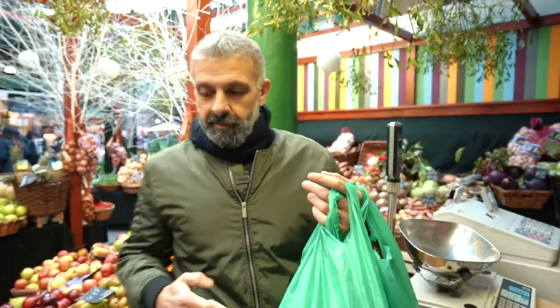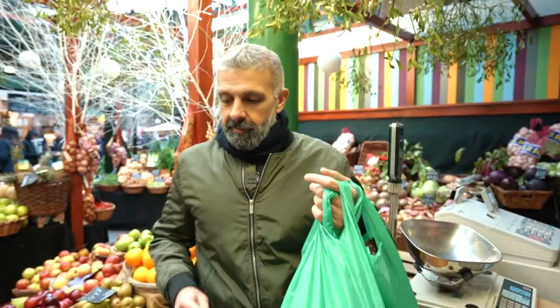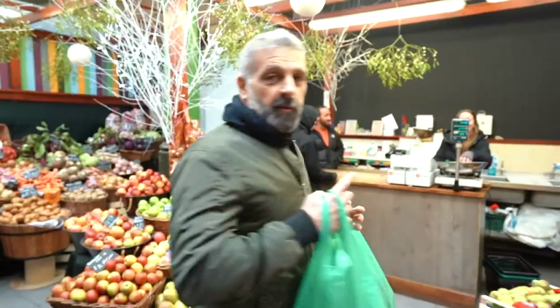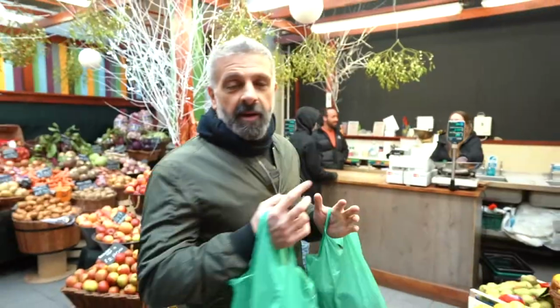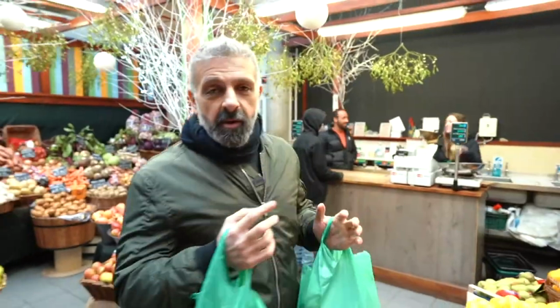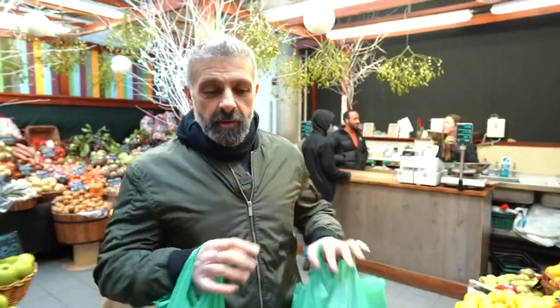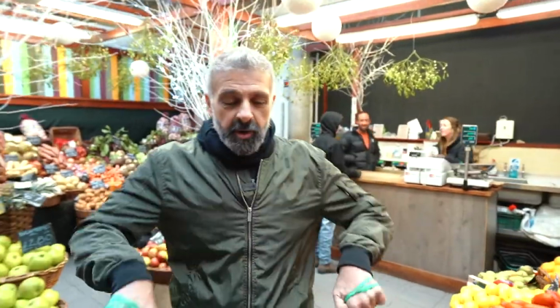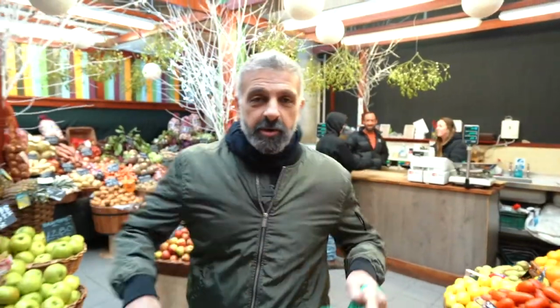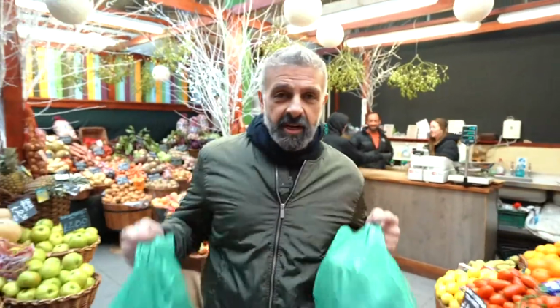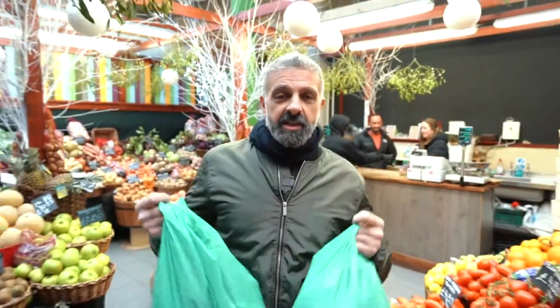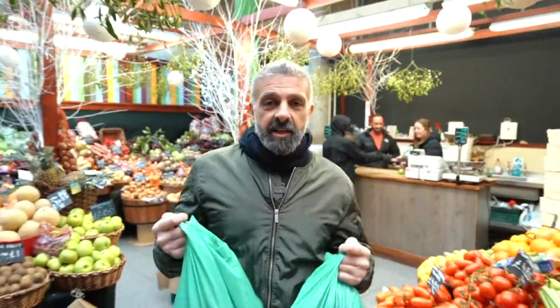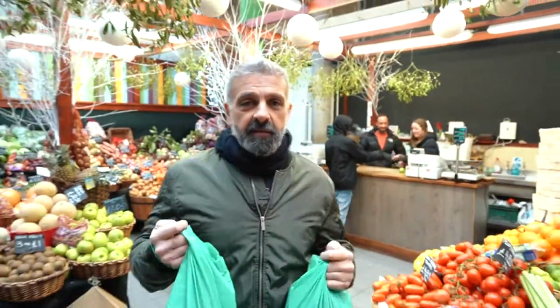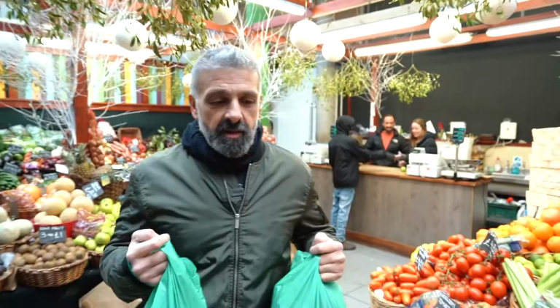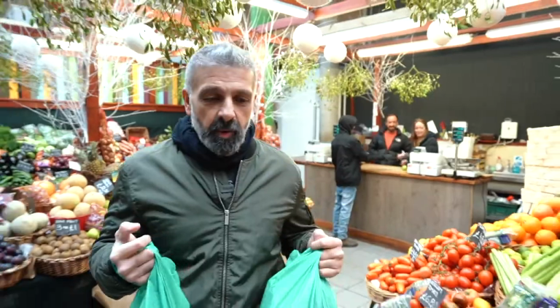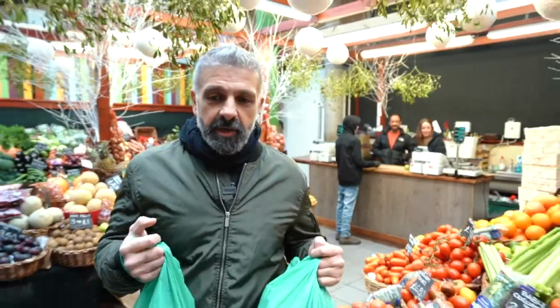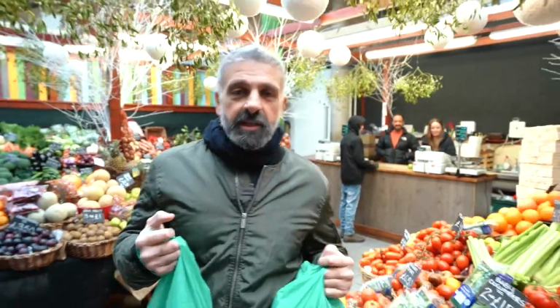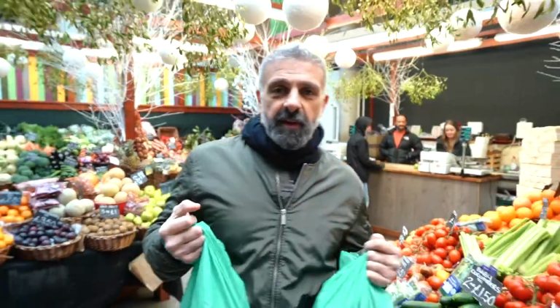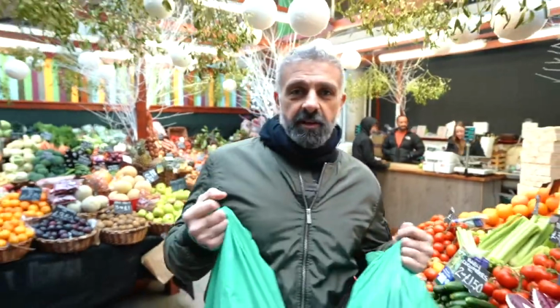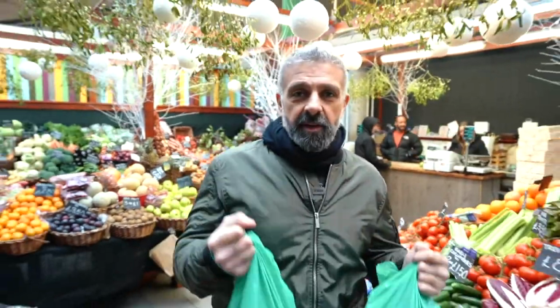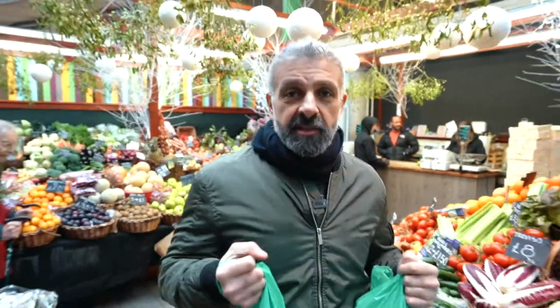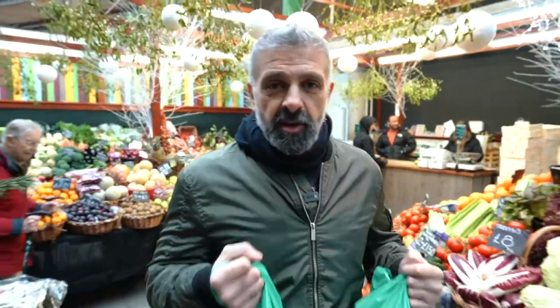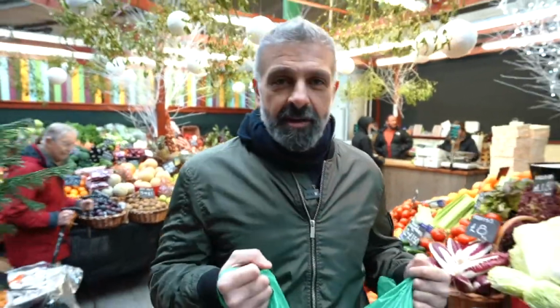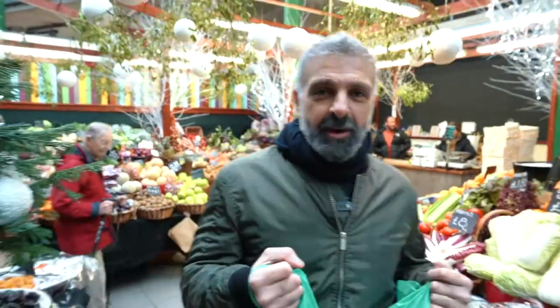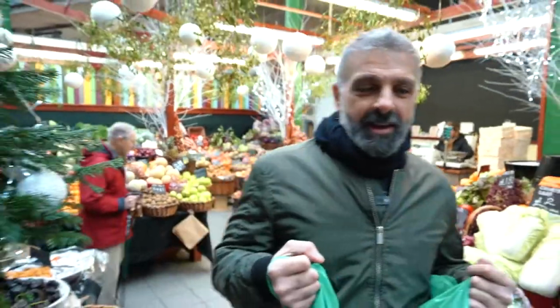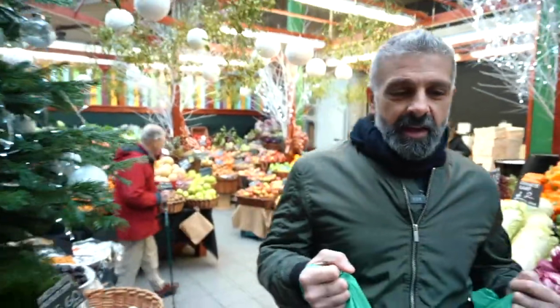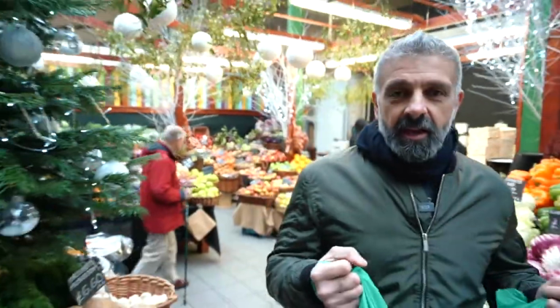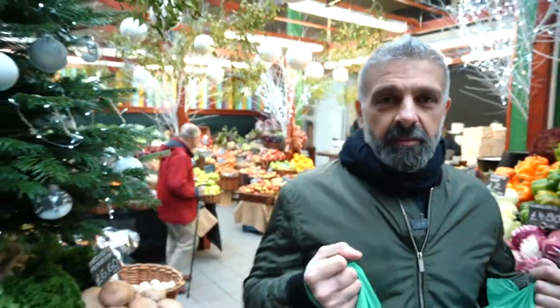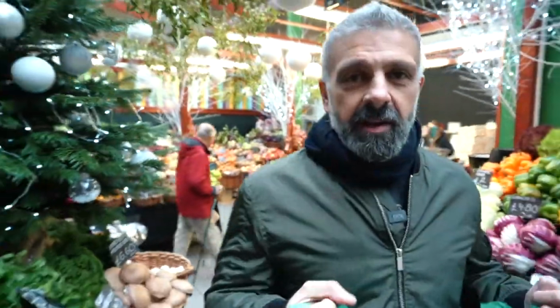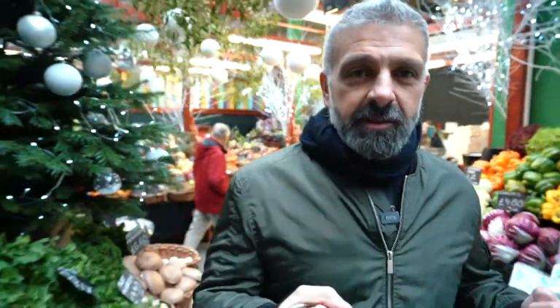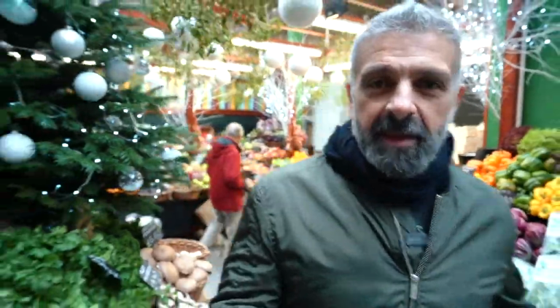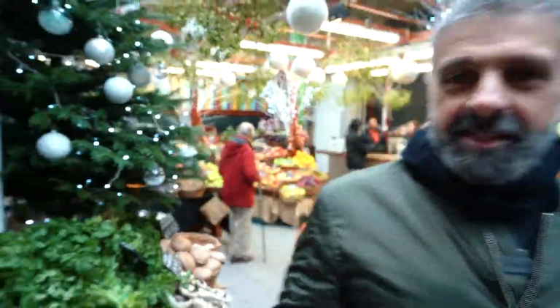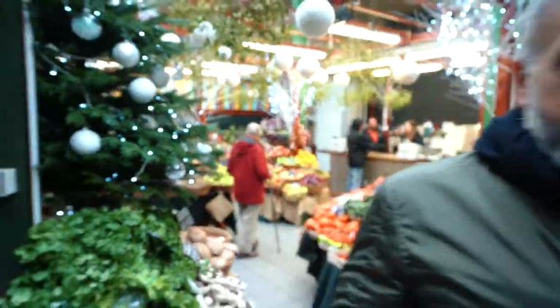Buying local produce like I did is very important. It's fresh ingredients, early morning, and I'm ready to make my salad.